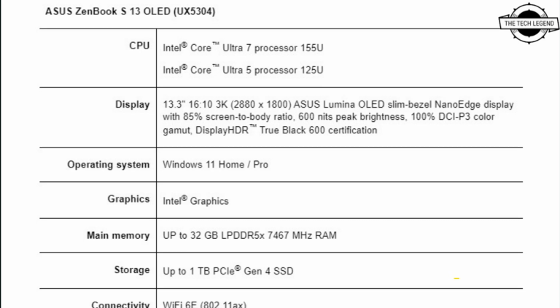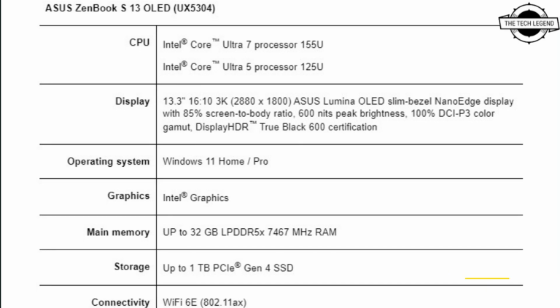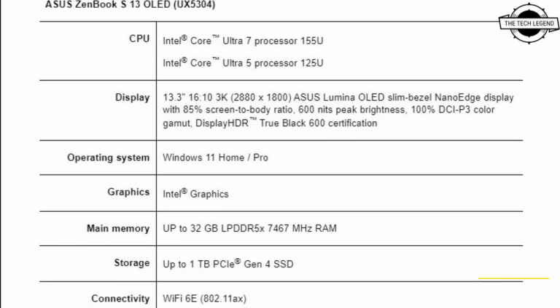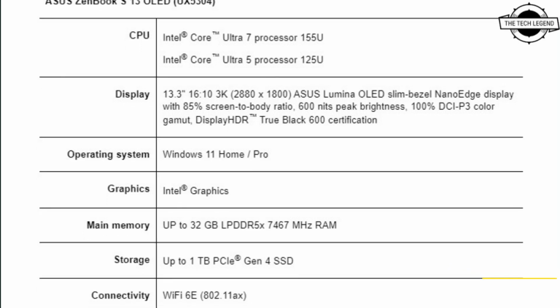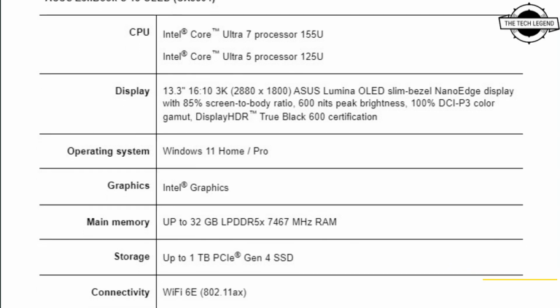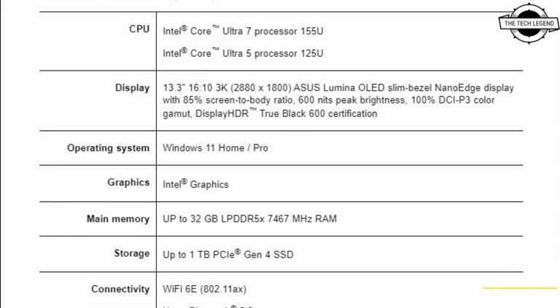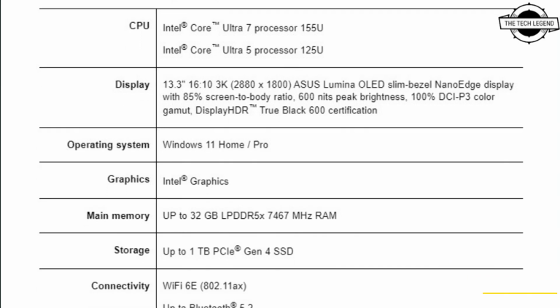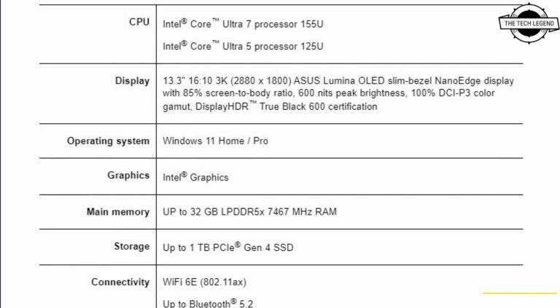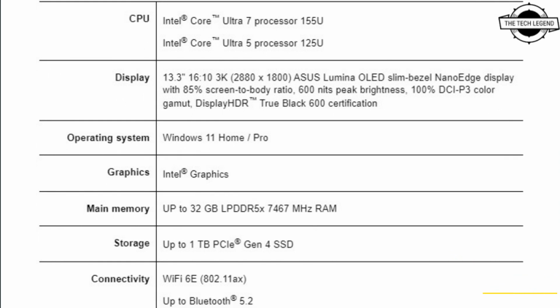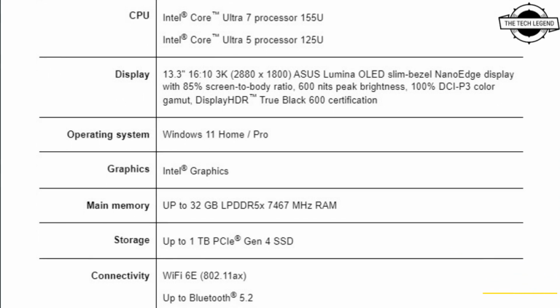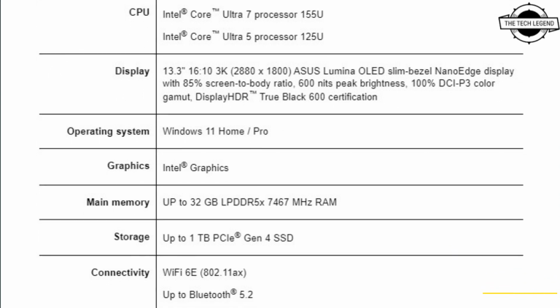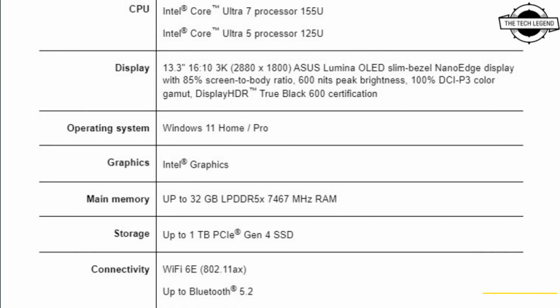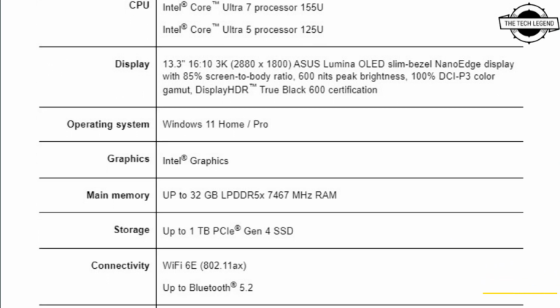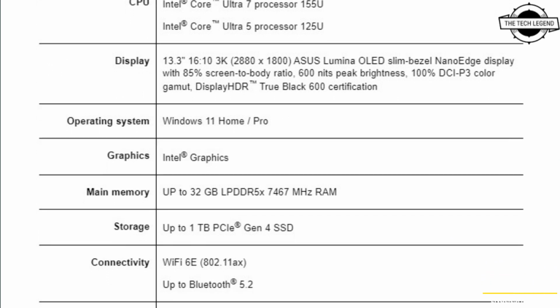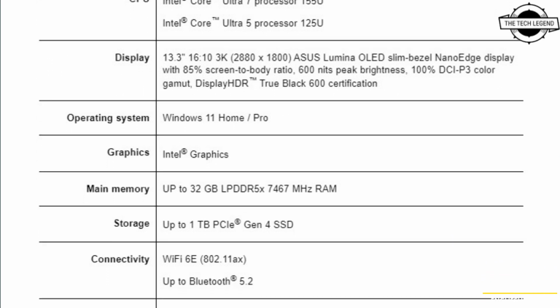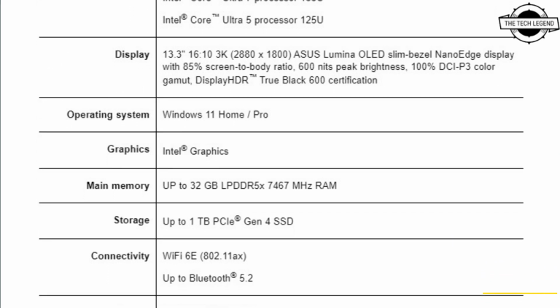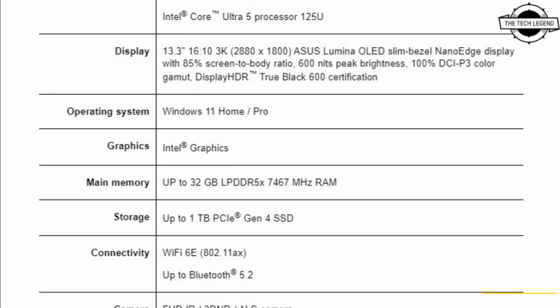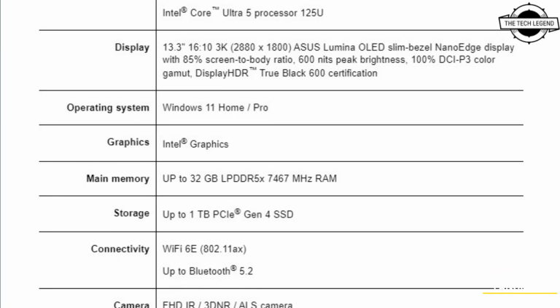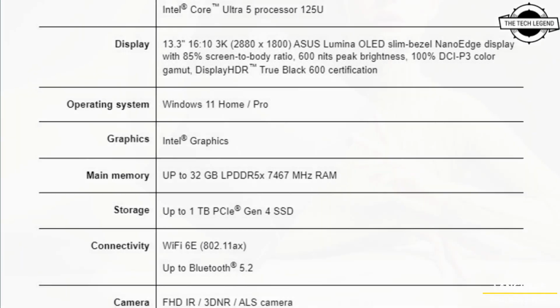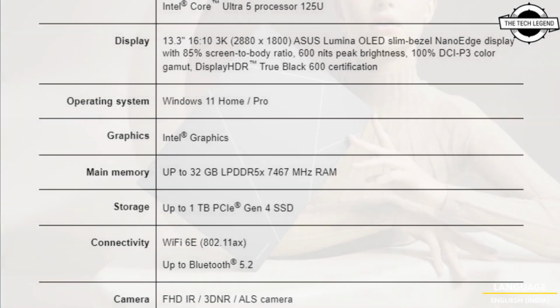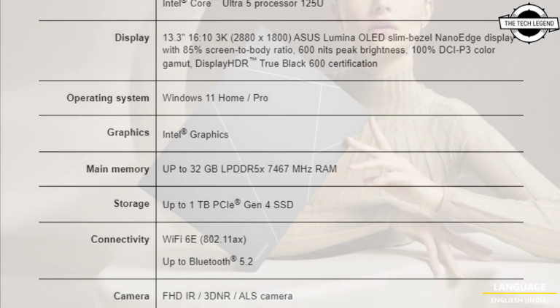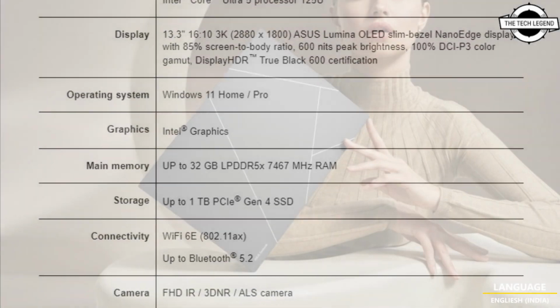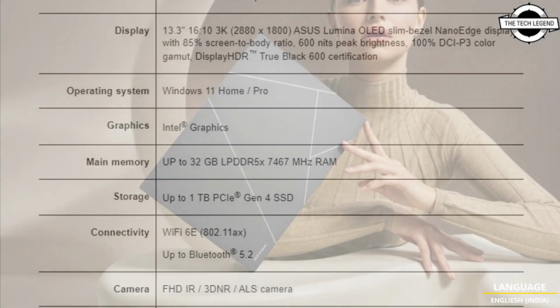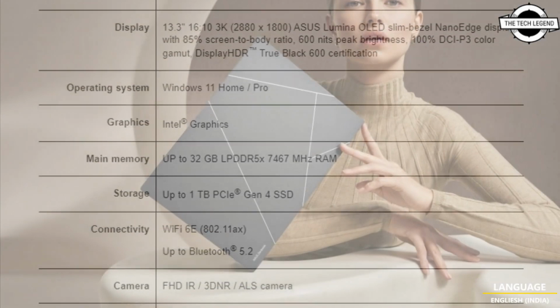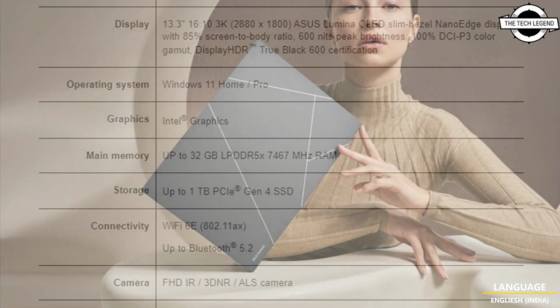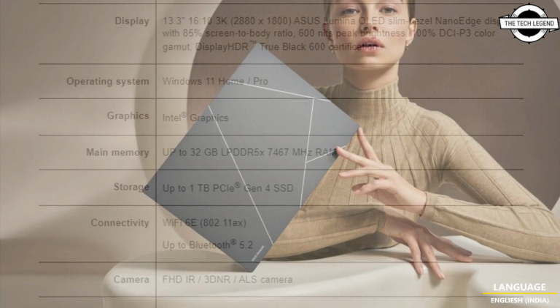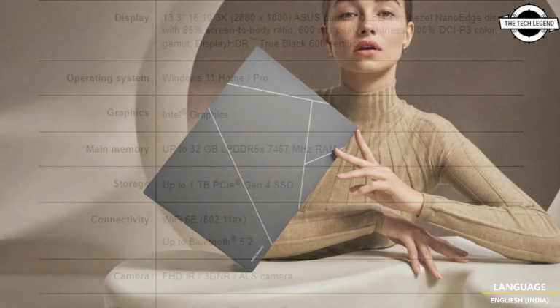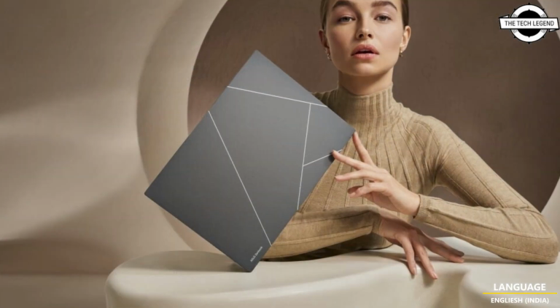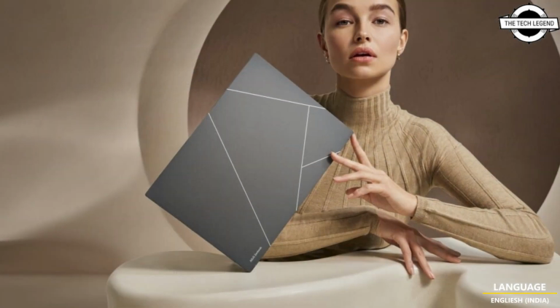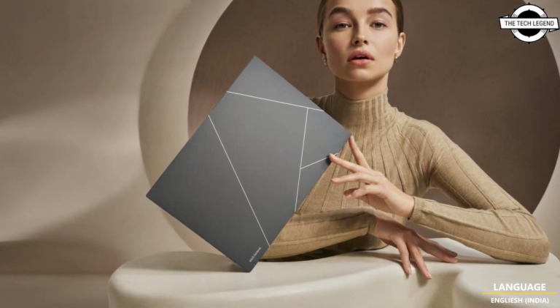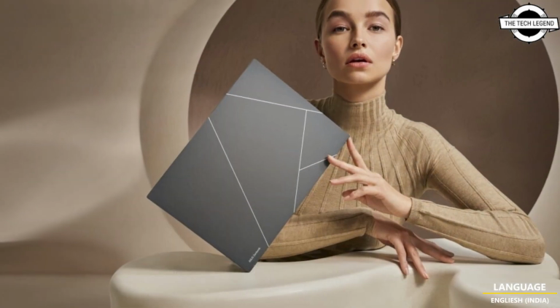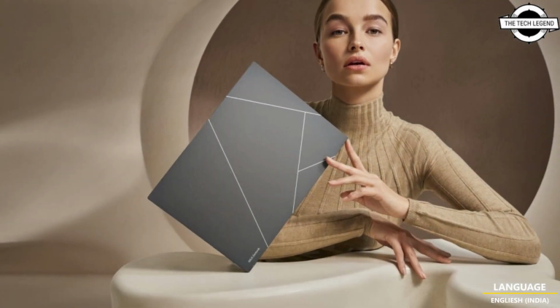Hello friends, welcome to the TechLizant channel, it's SofTries. Today I will talk about the Asus ZenBook S 13 OLED.